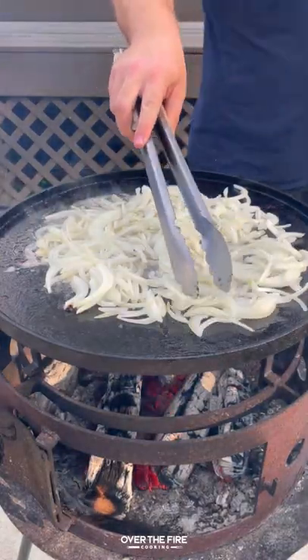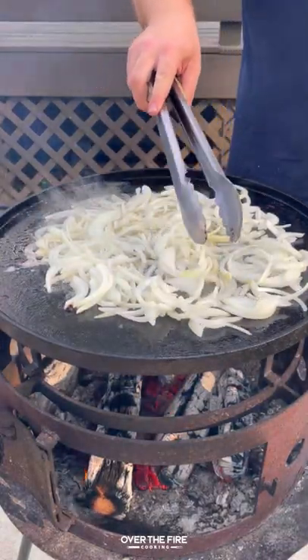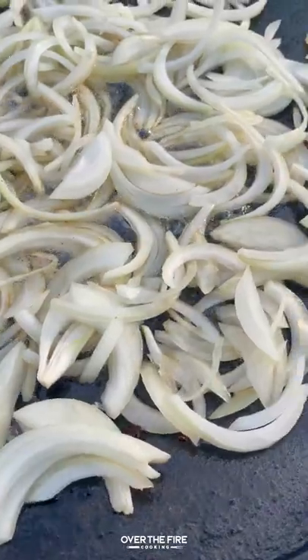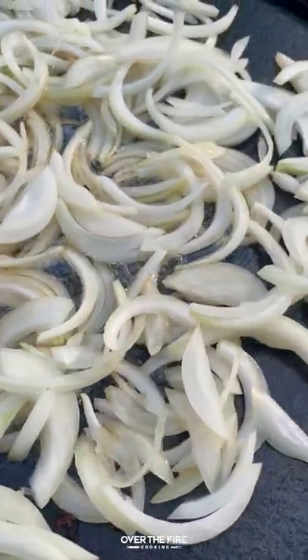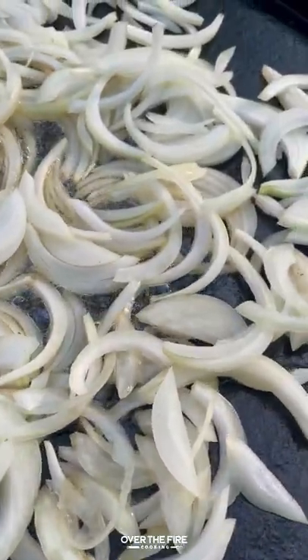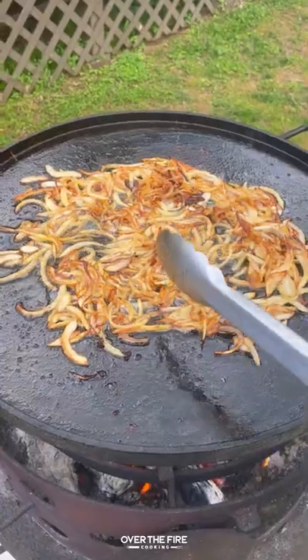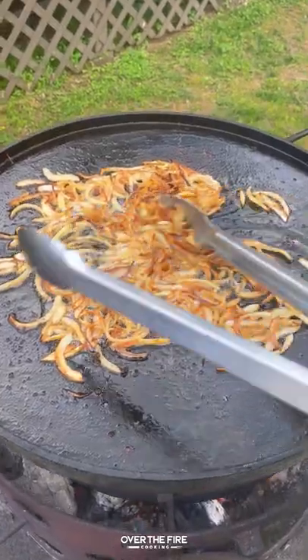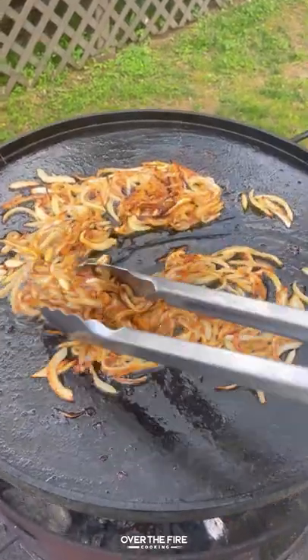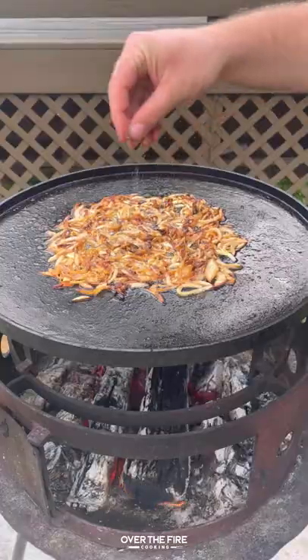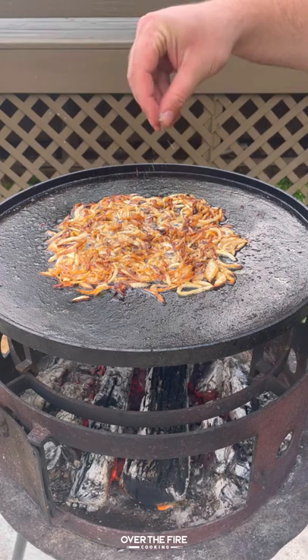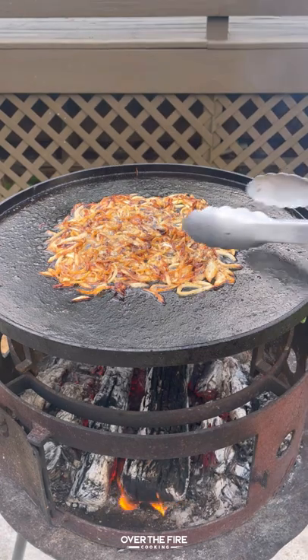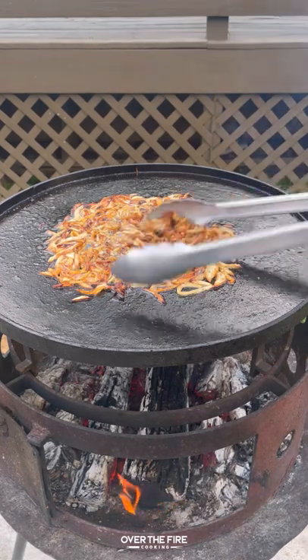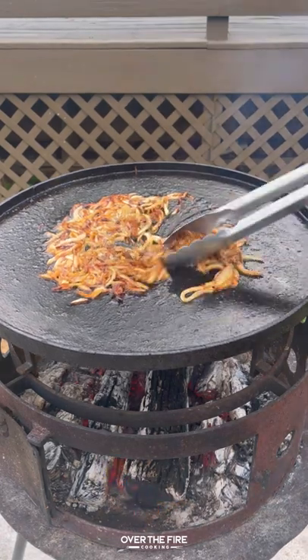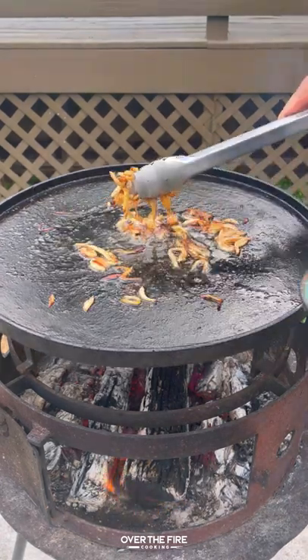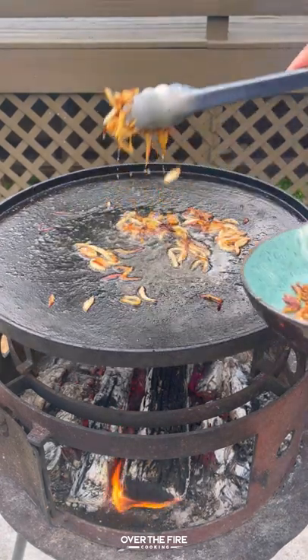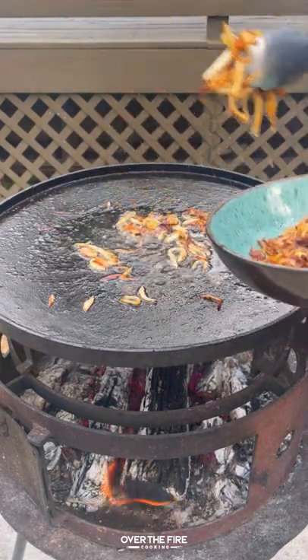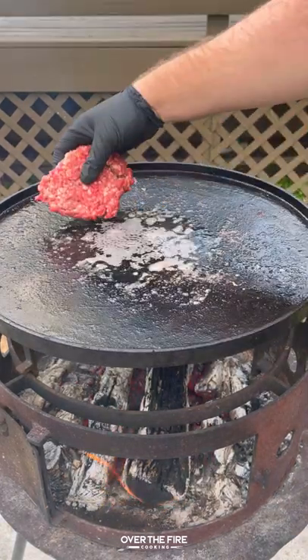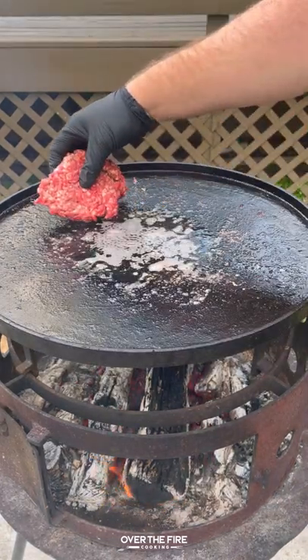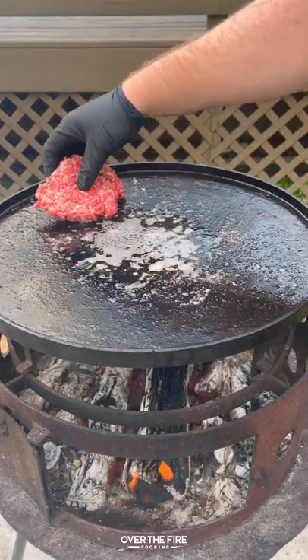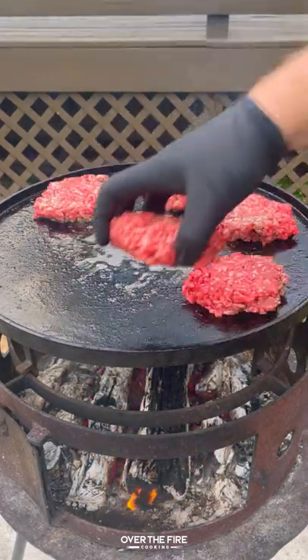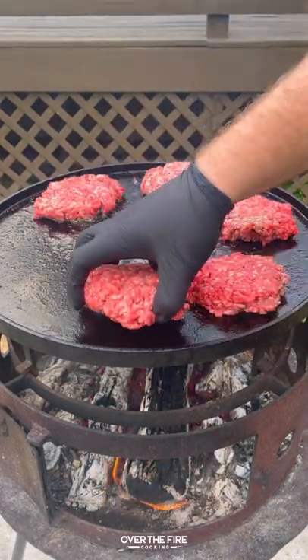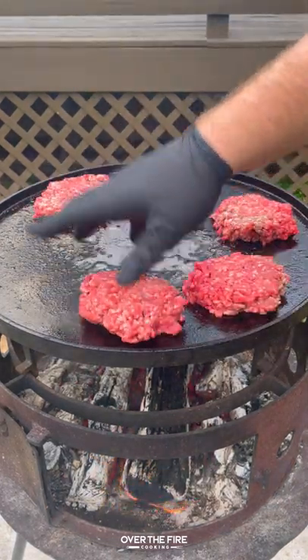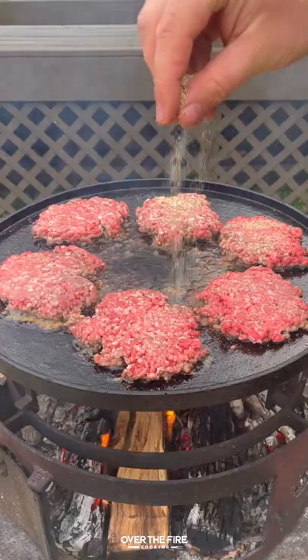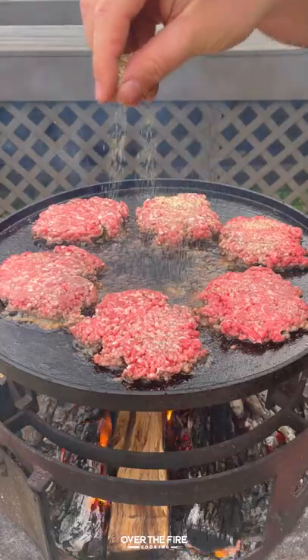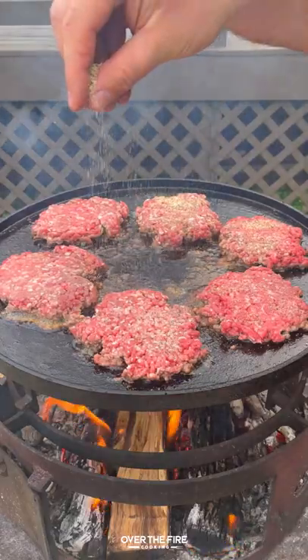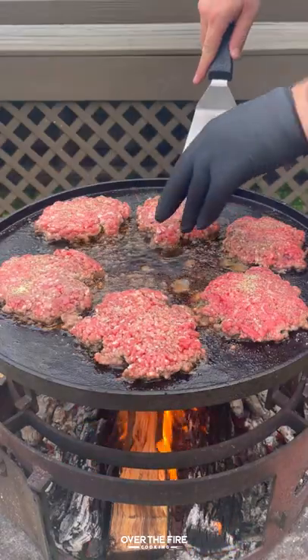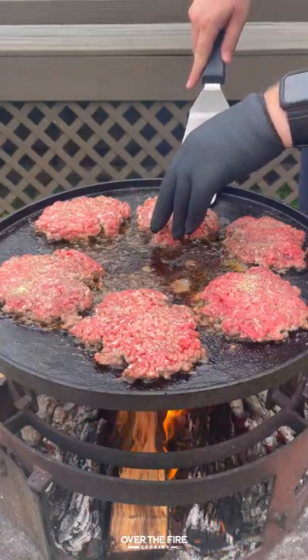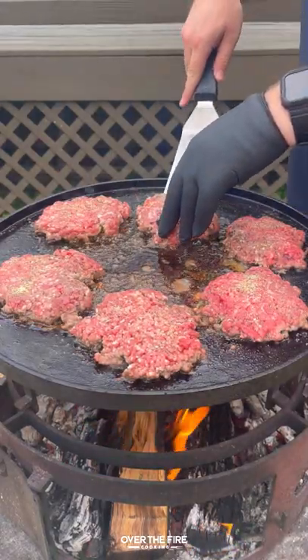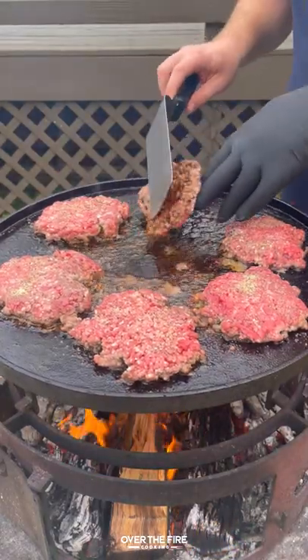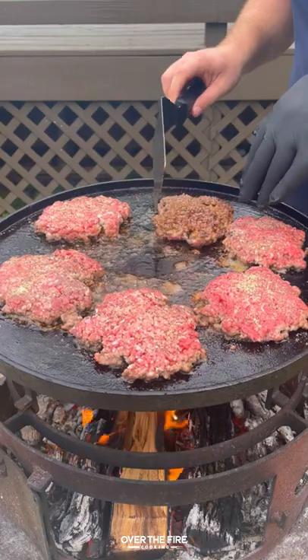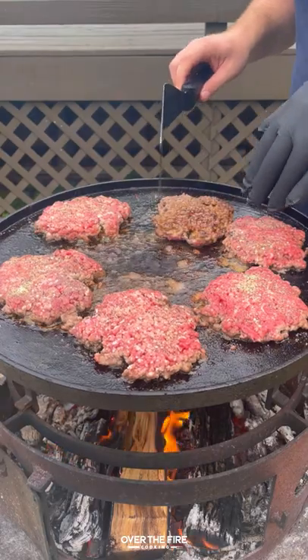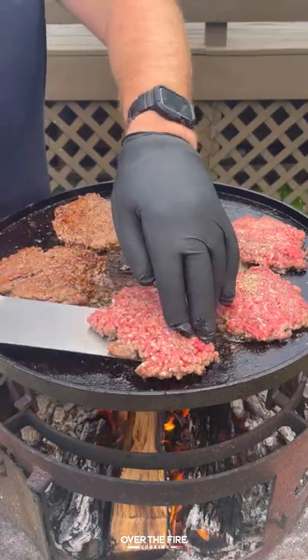Then we're going to cook some sliced white onions in that bacon fat, seasoning with some salt, pepper, and garlic, and then let's start cooking our beef patties.